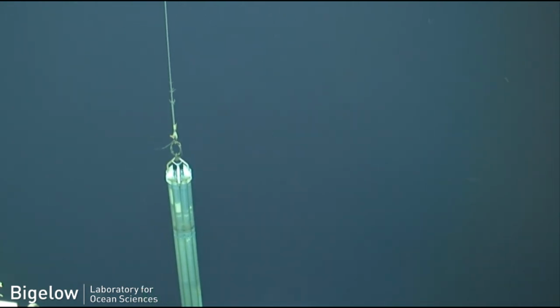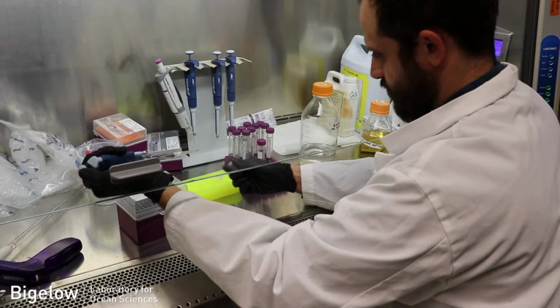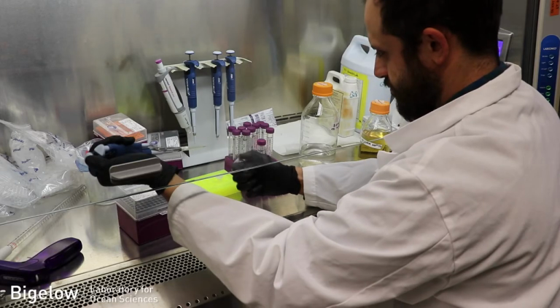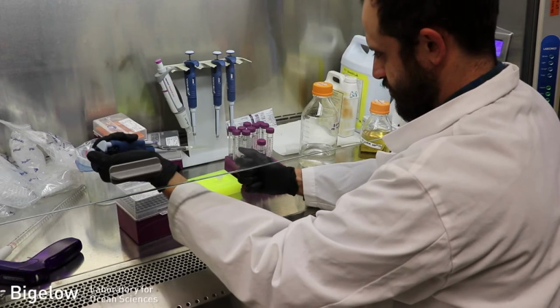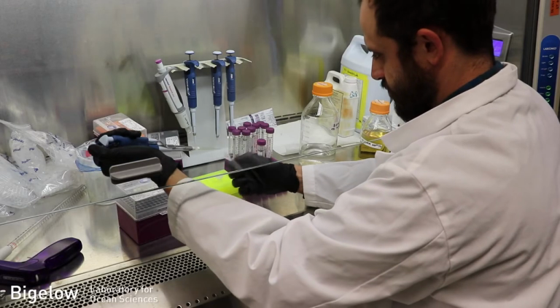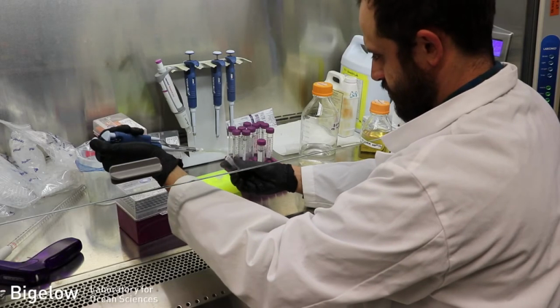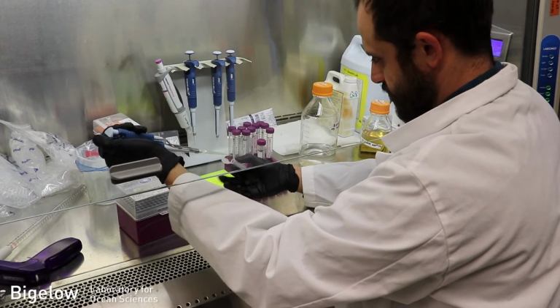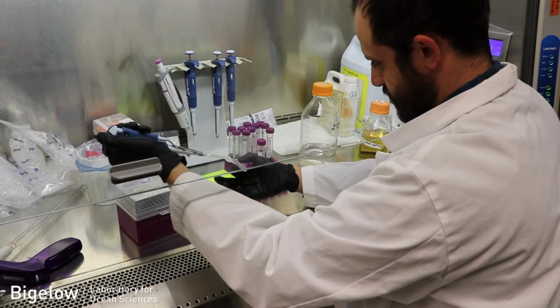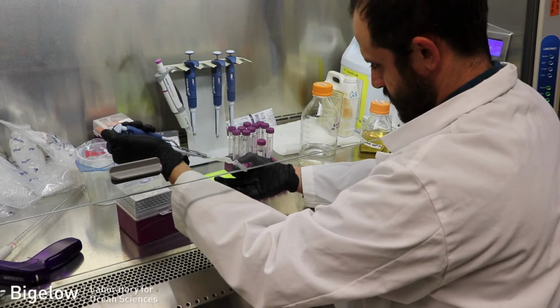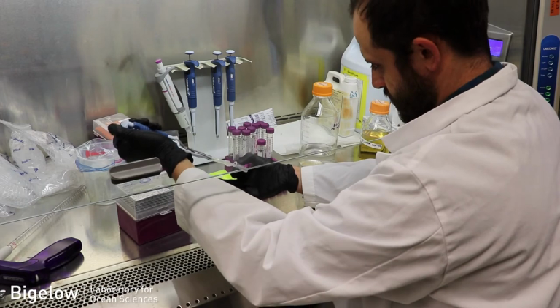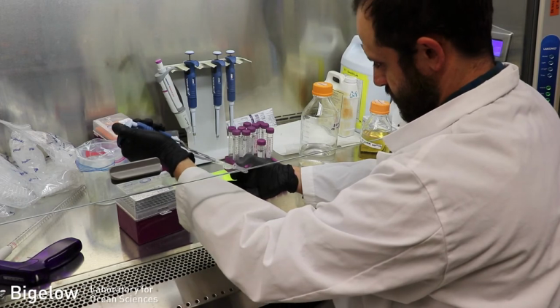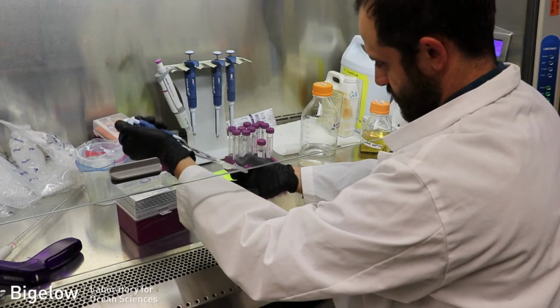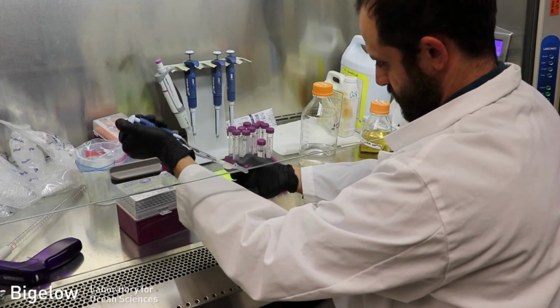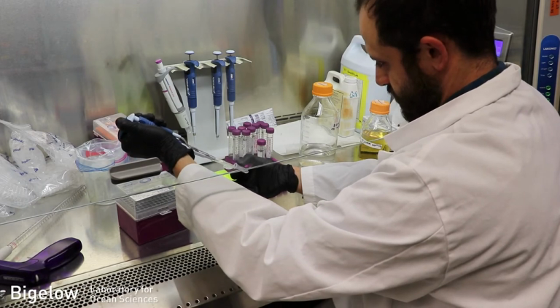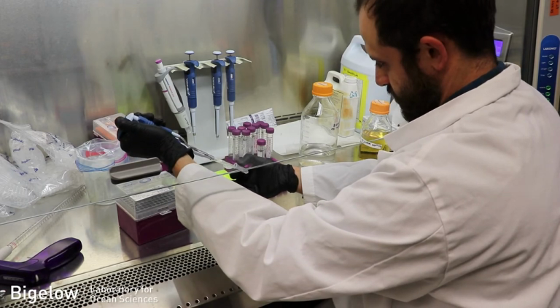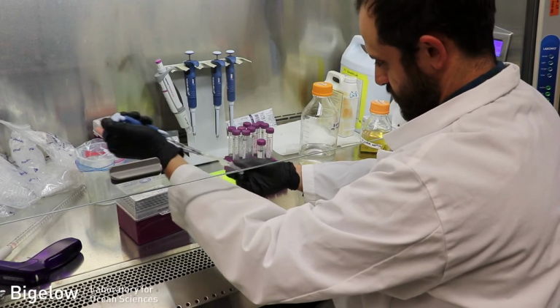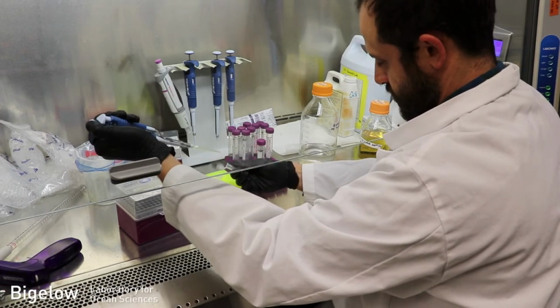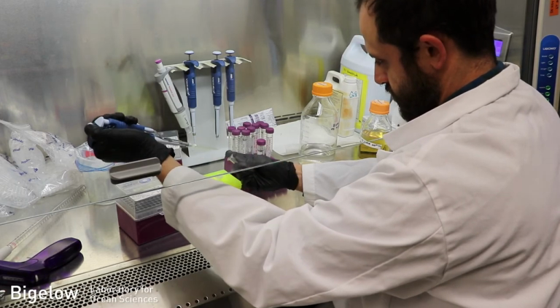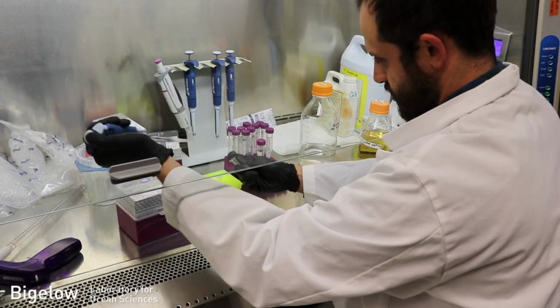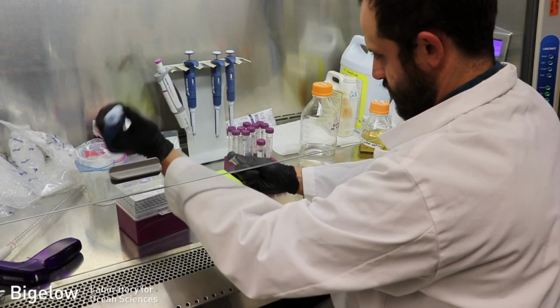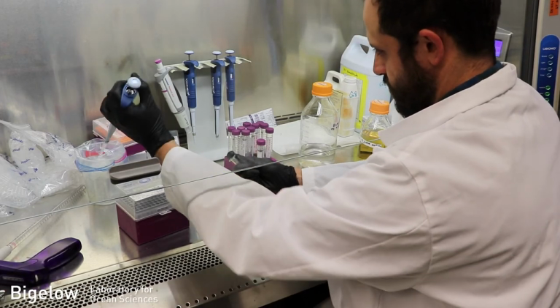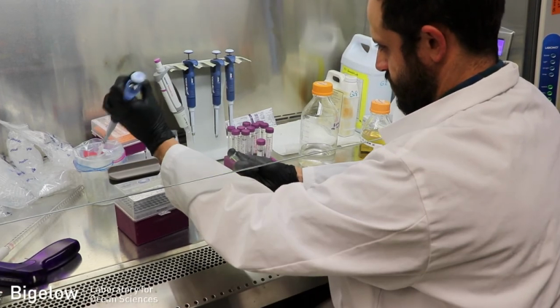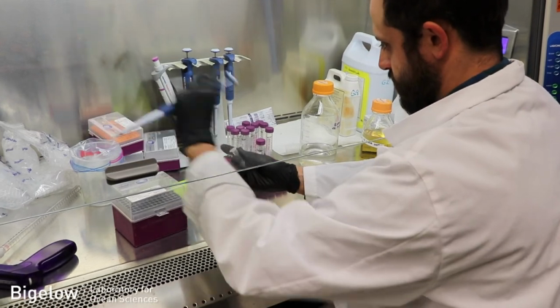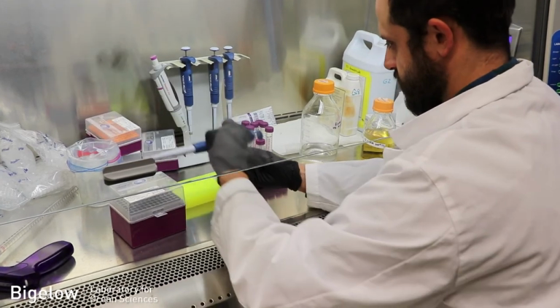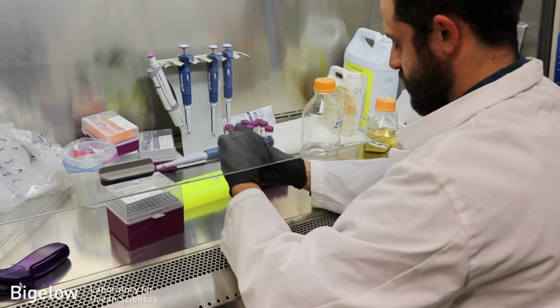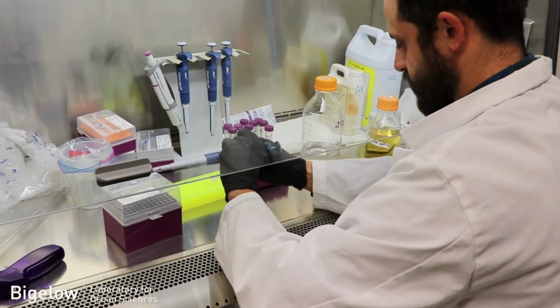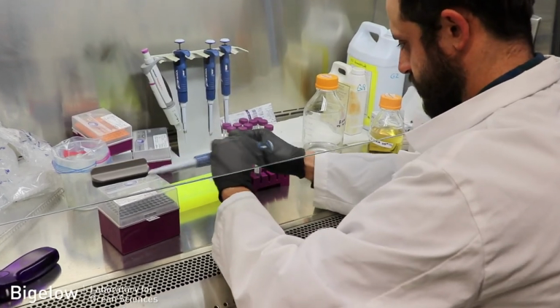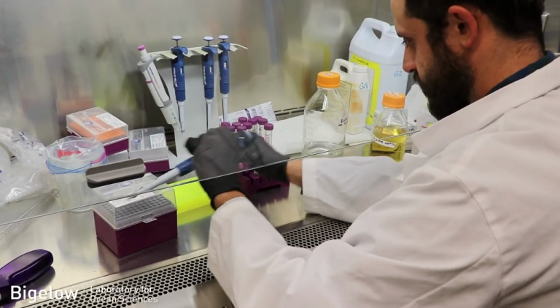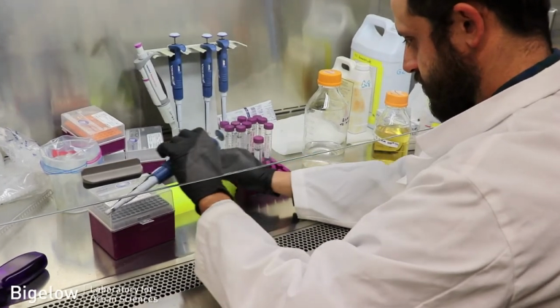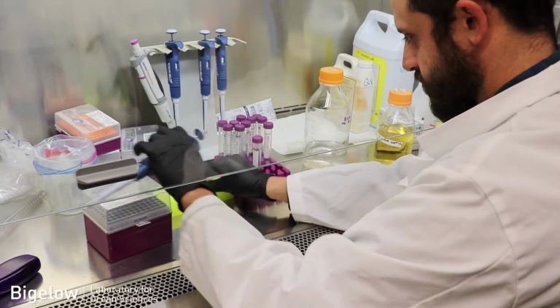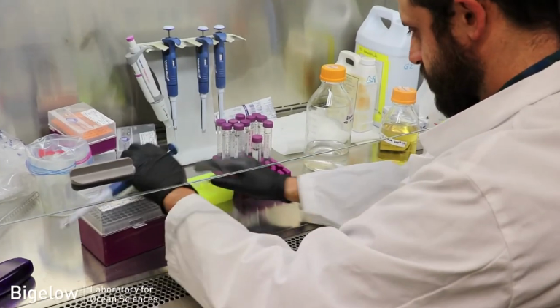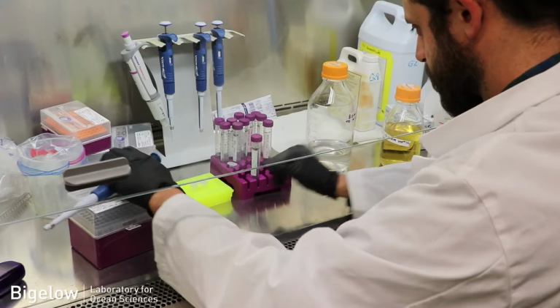We can then take apart those experiments and look at all those little rocks in really high resolution to see what microbes grew on them.